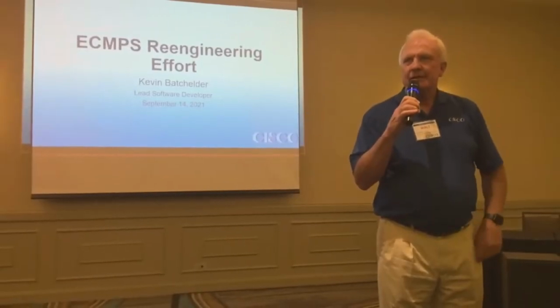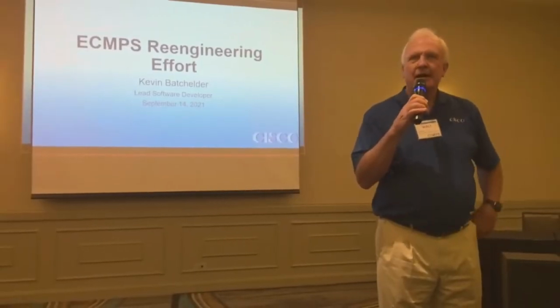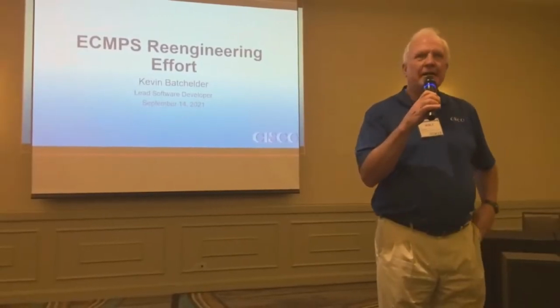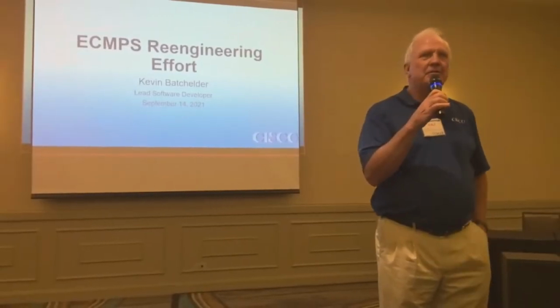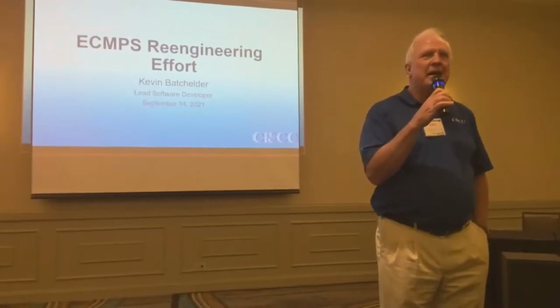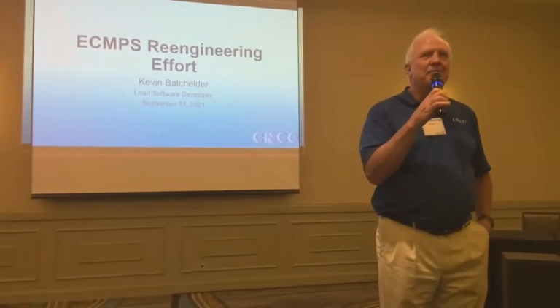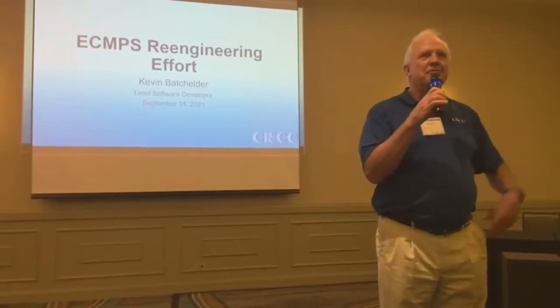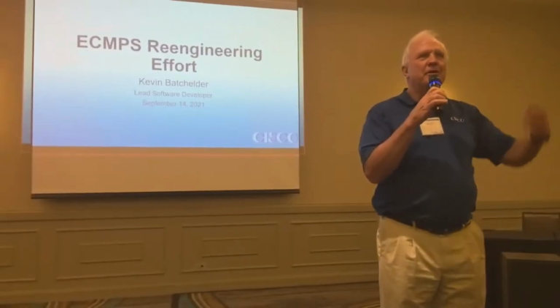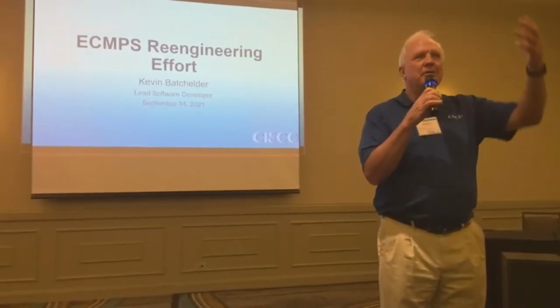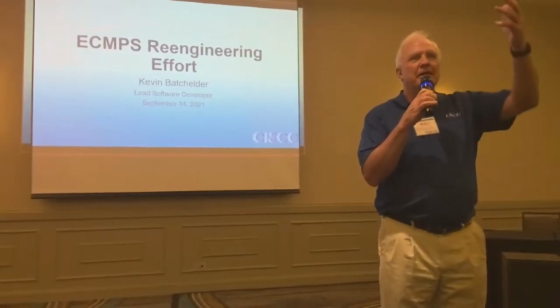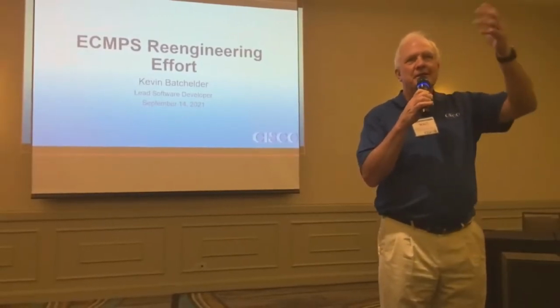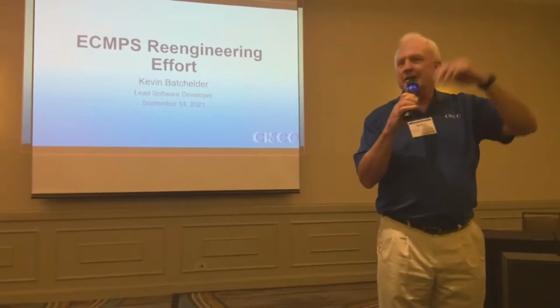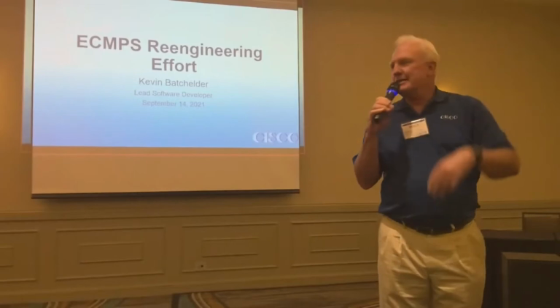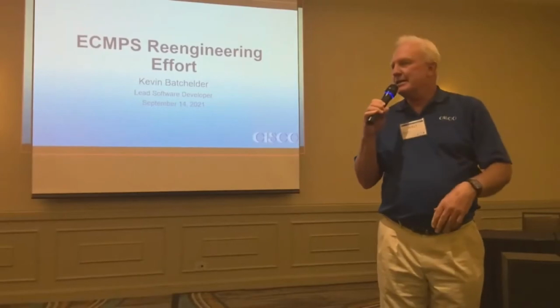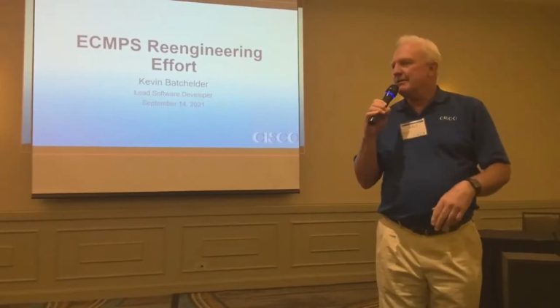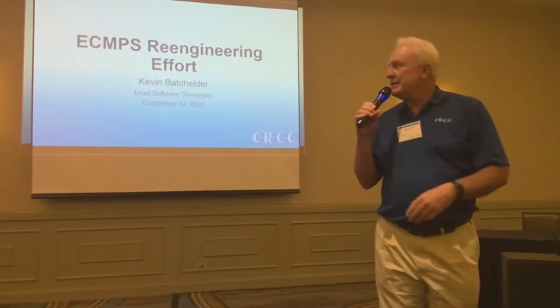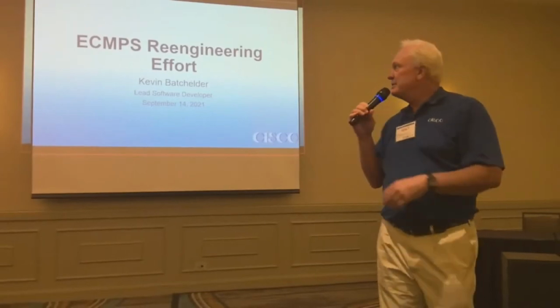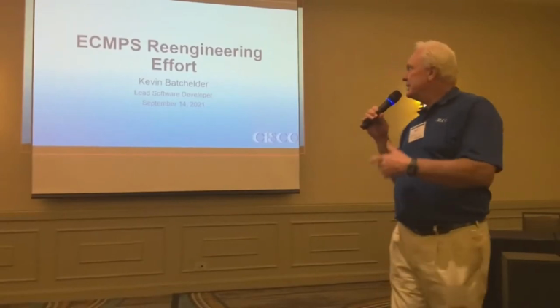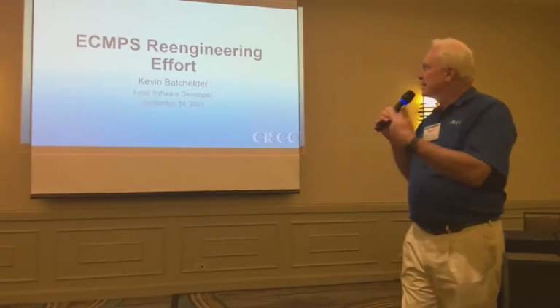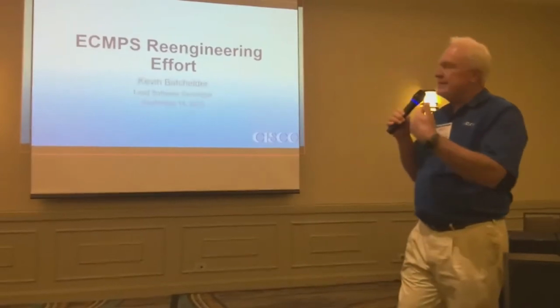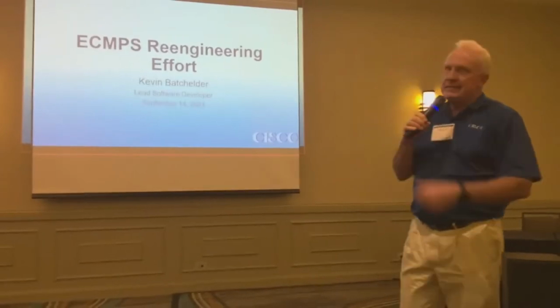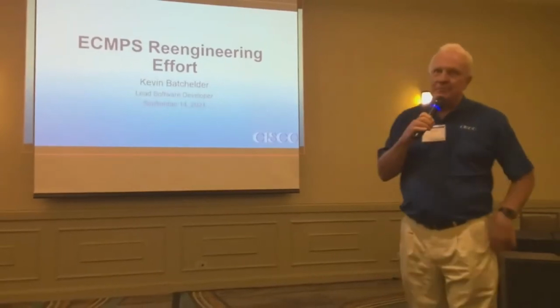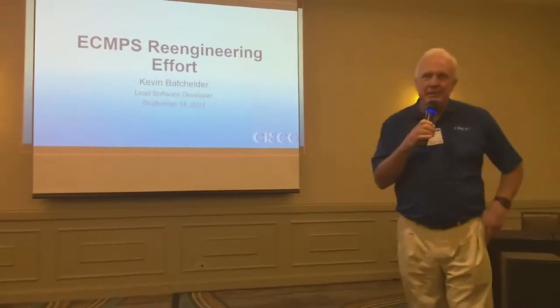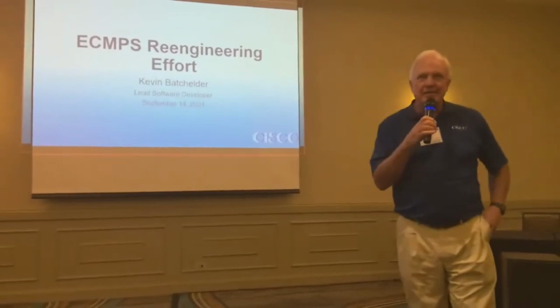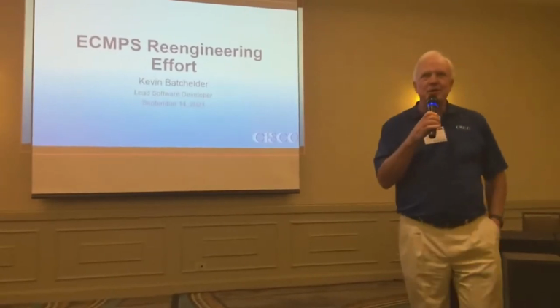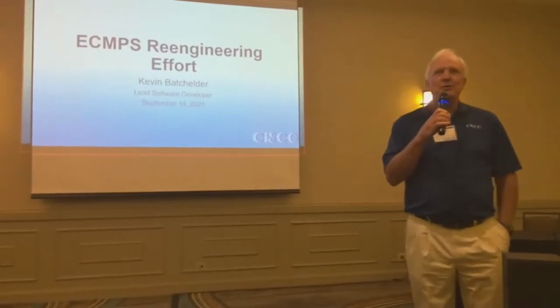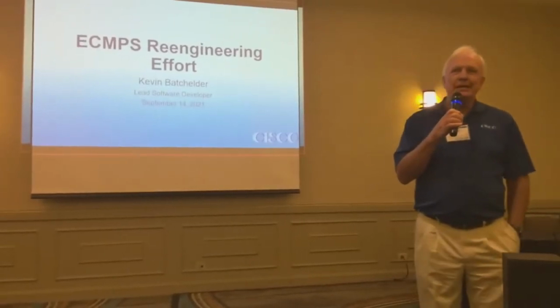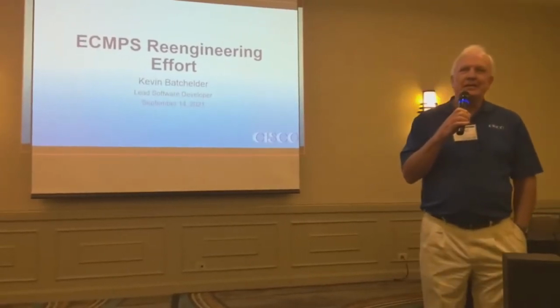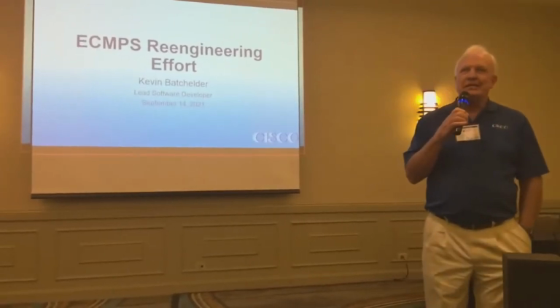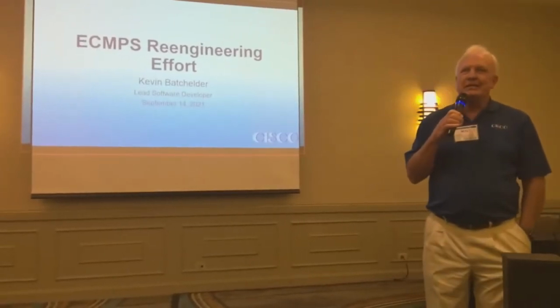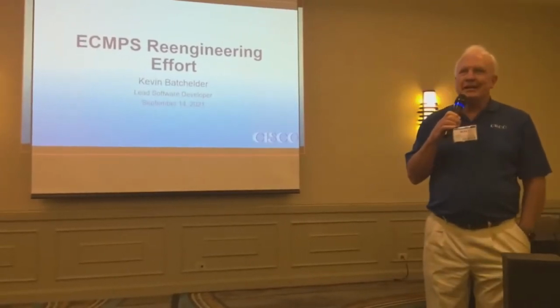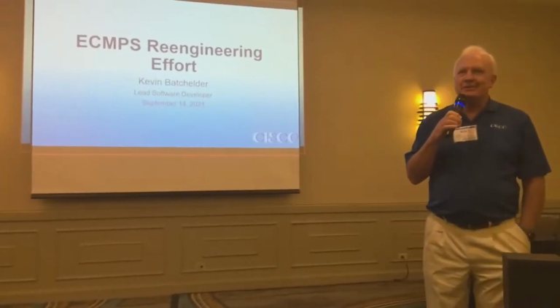All right, Kevin's back in the room, so we're going to get started. Kevin Bento is going to talk about the ECMPS re-engineering effort.